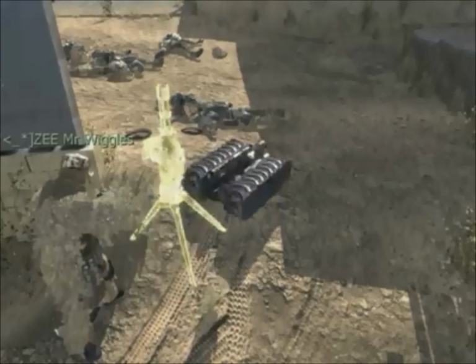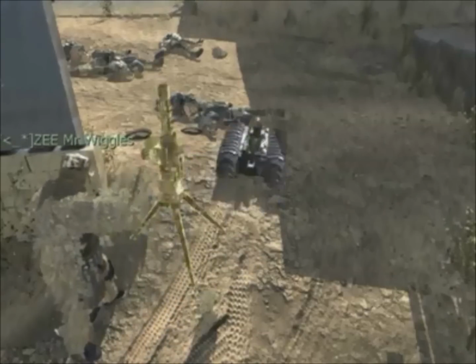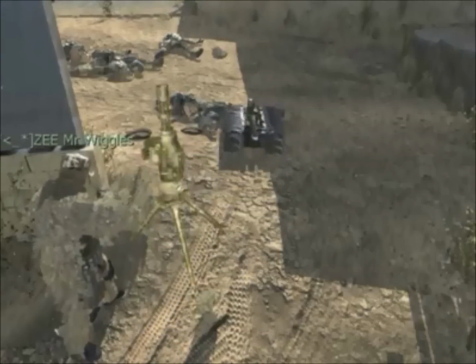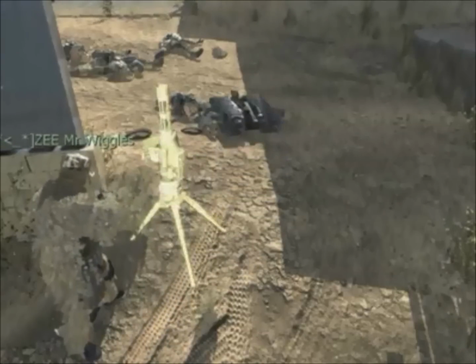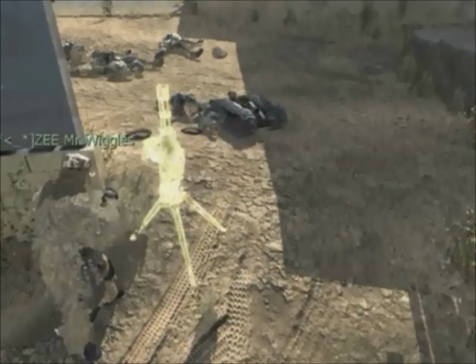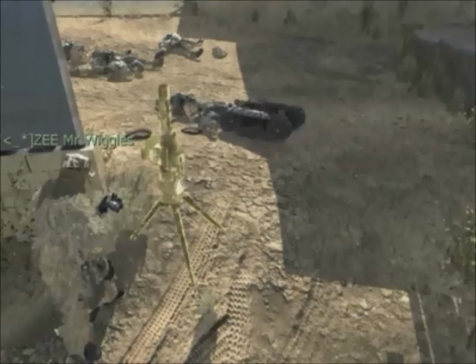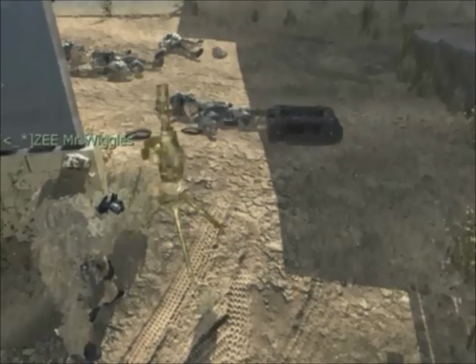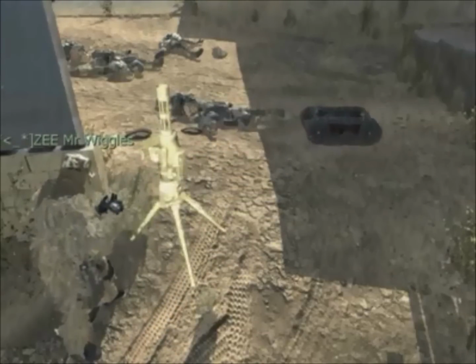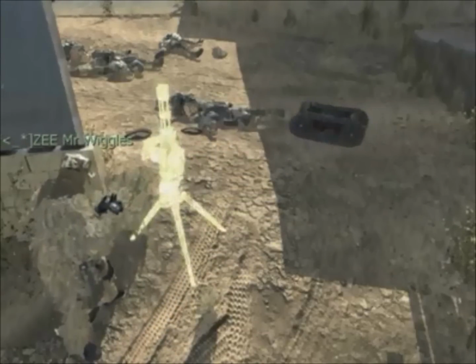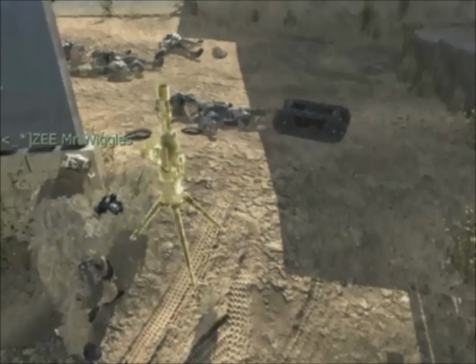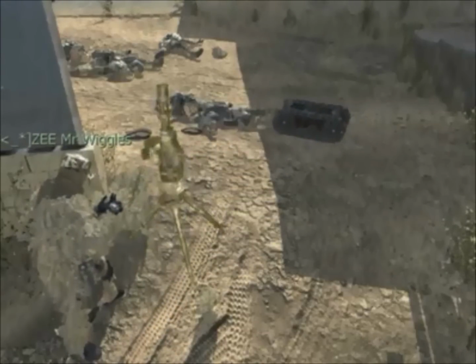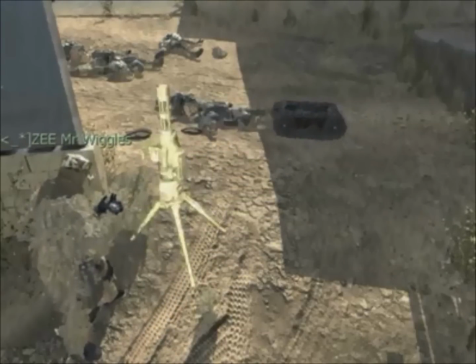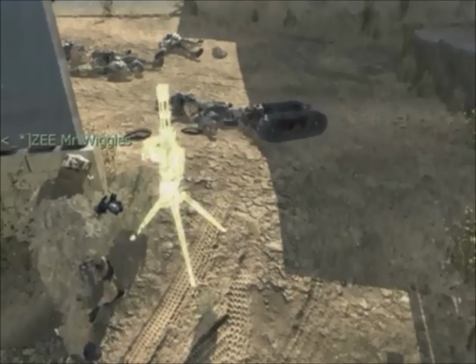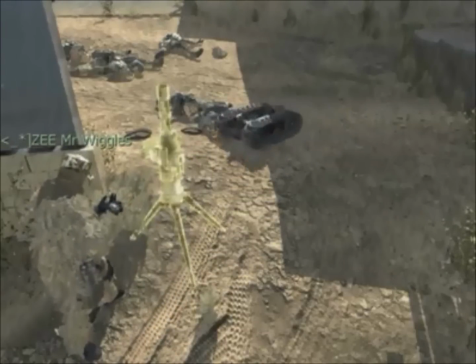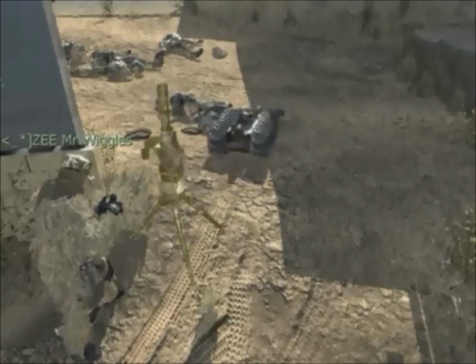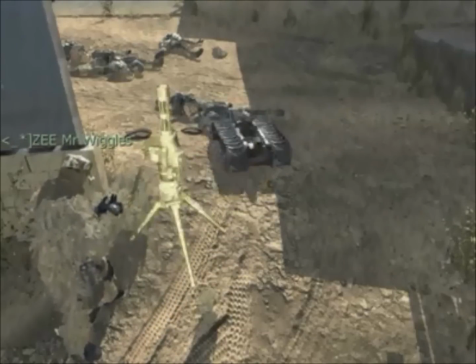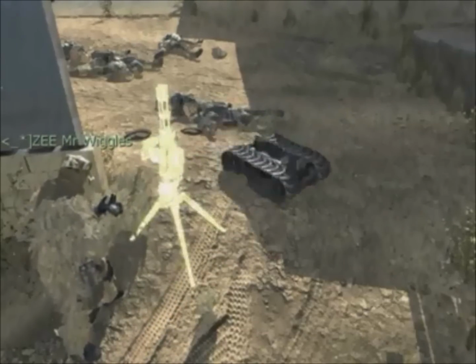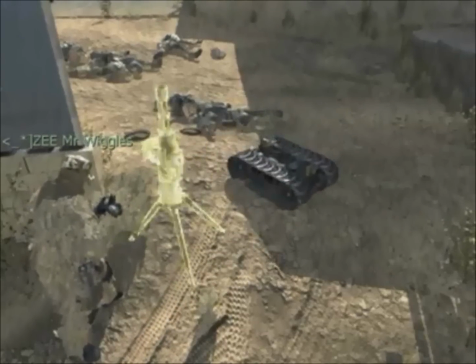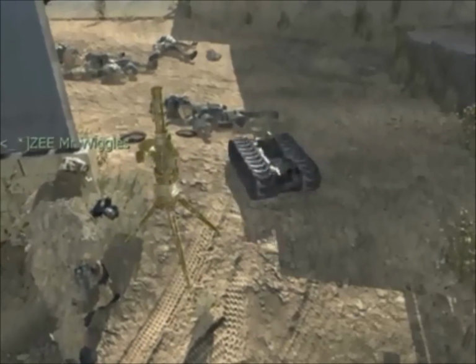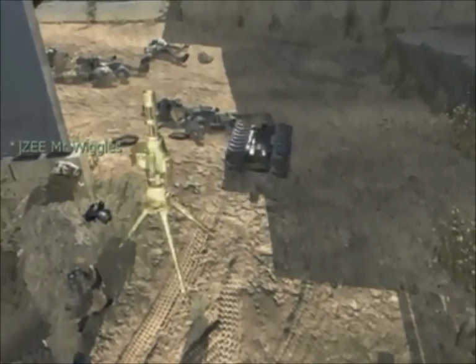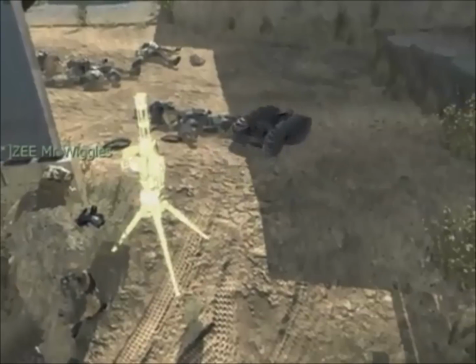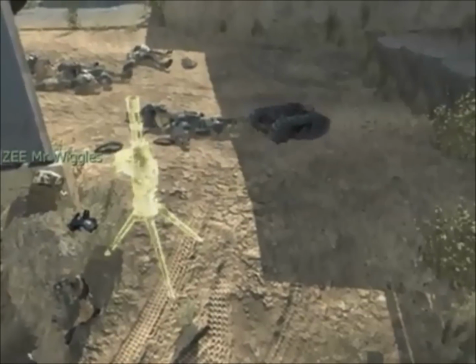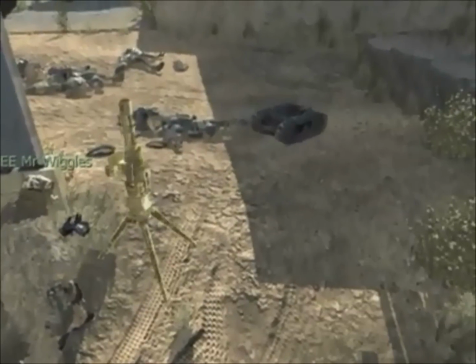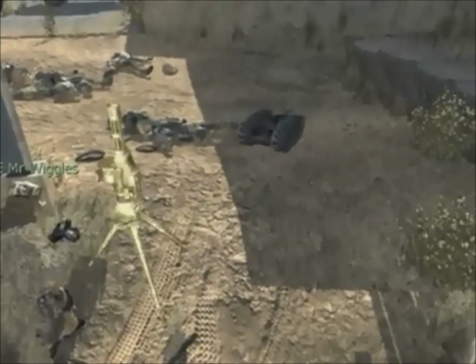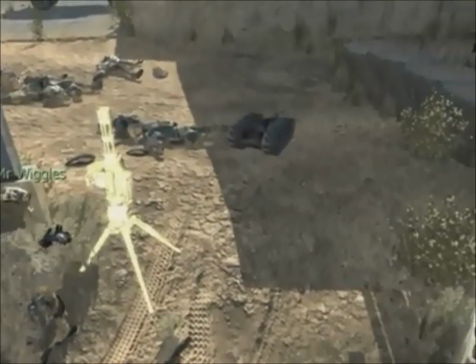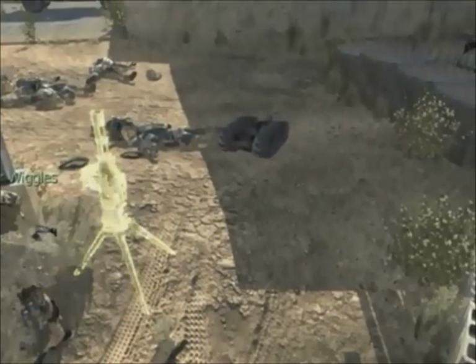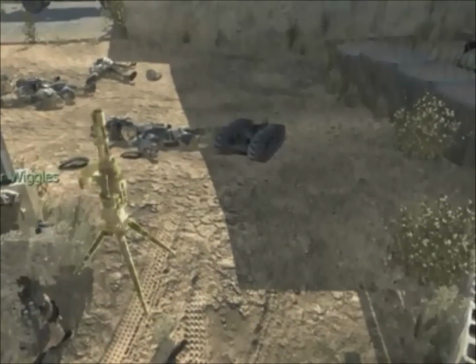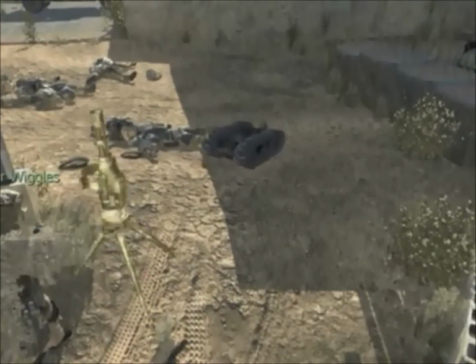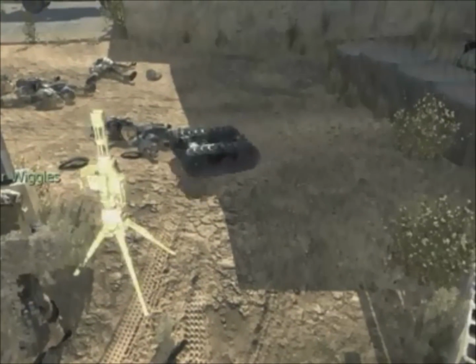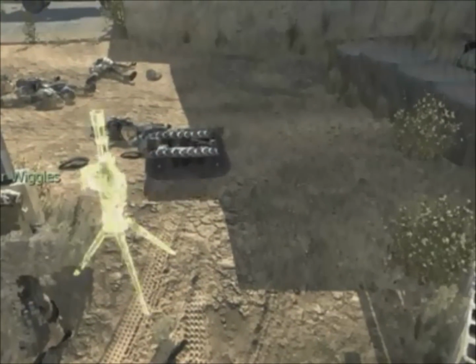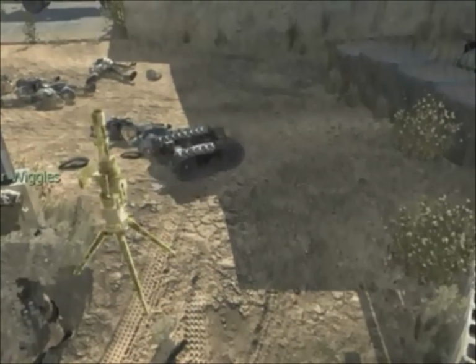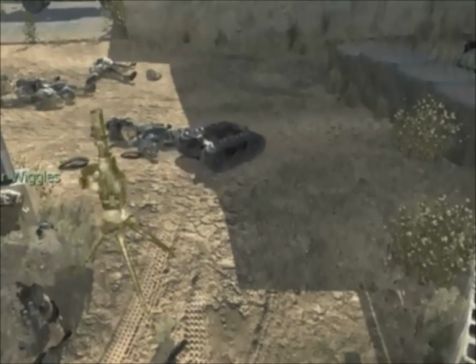Place your assault drone, and if you do this correctly, you should be on a weird screen that allows you to see your assault drone without the top.